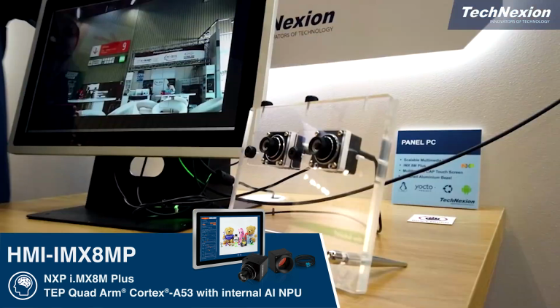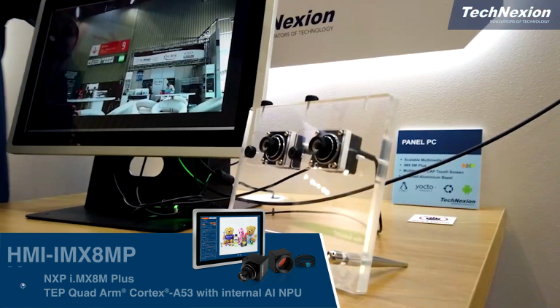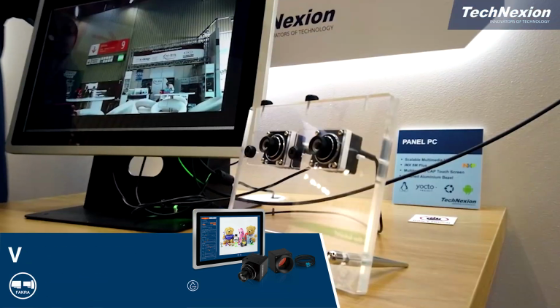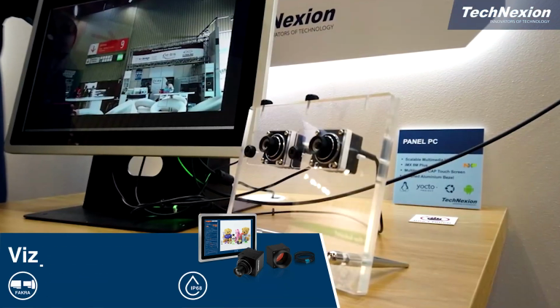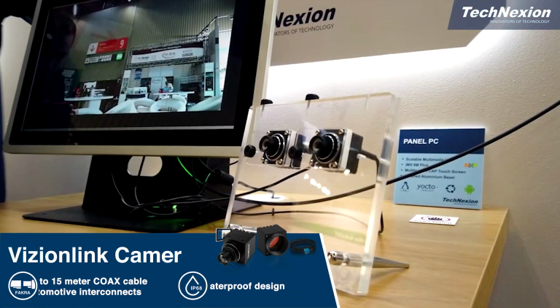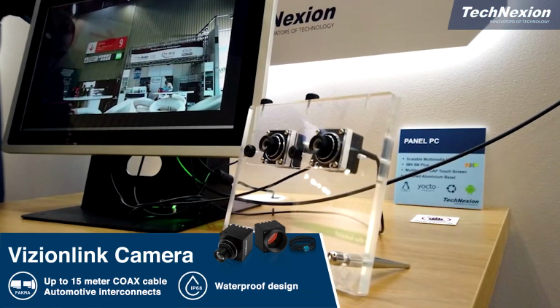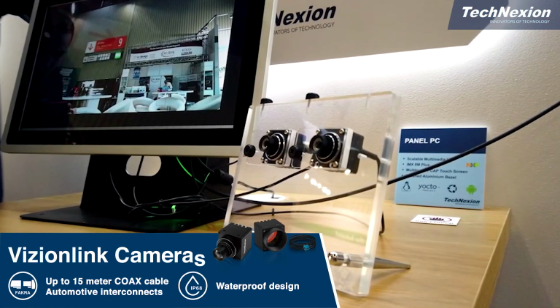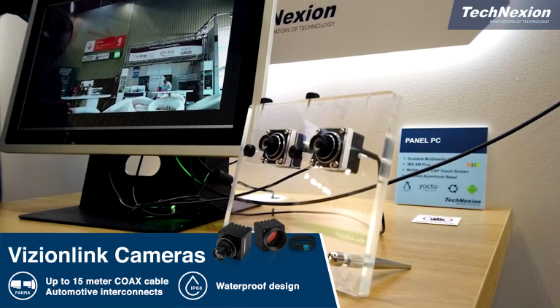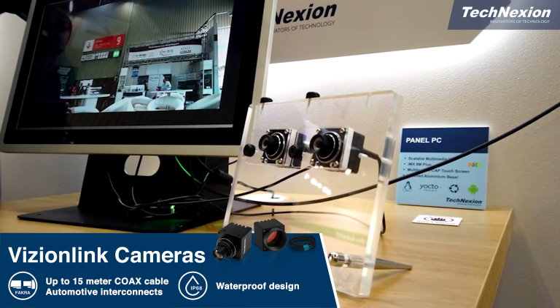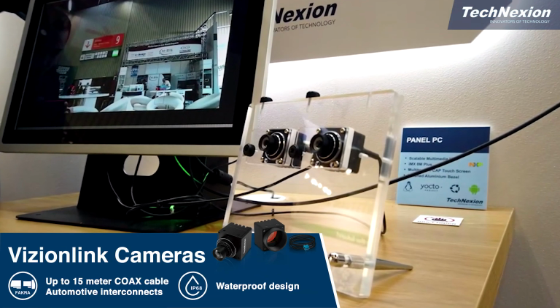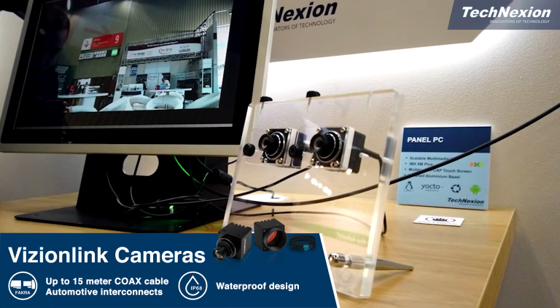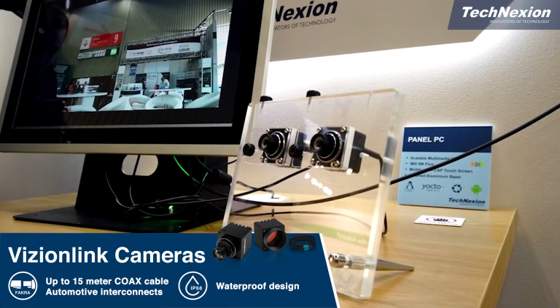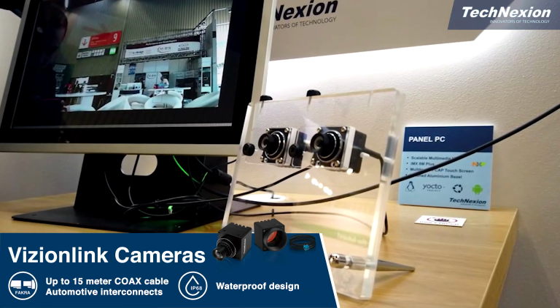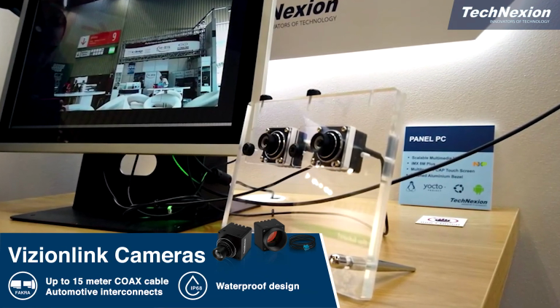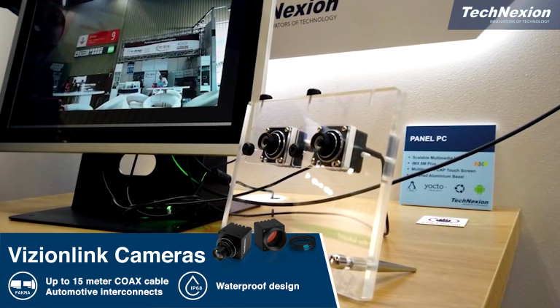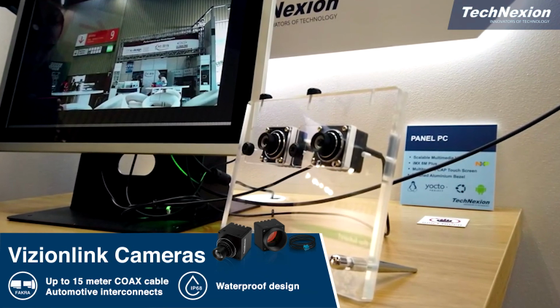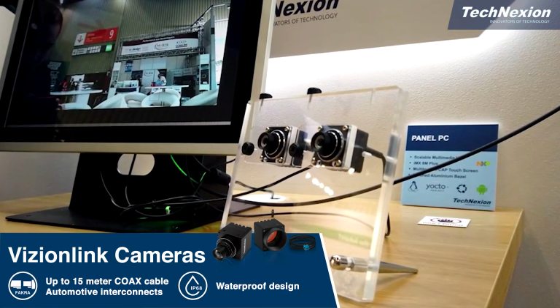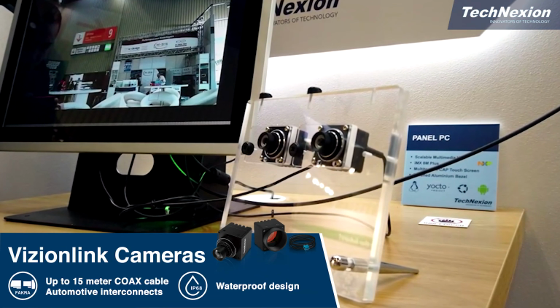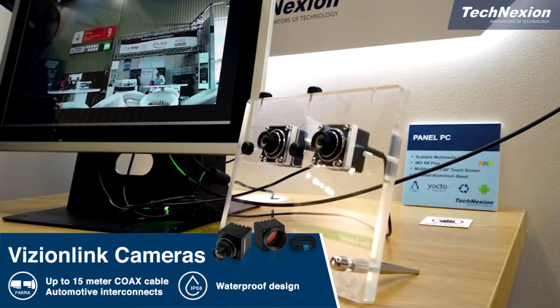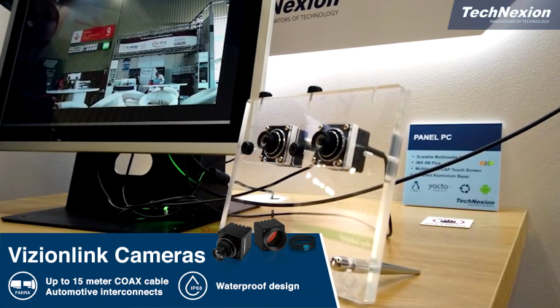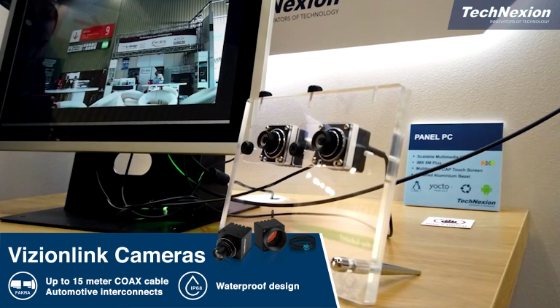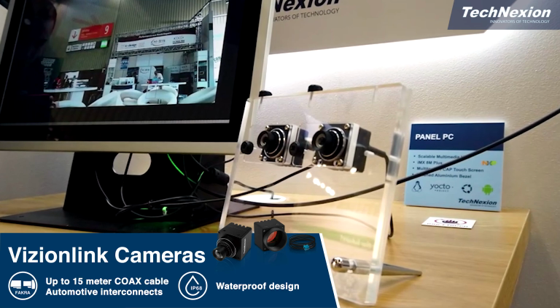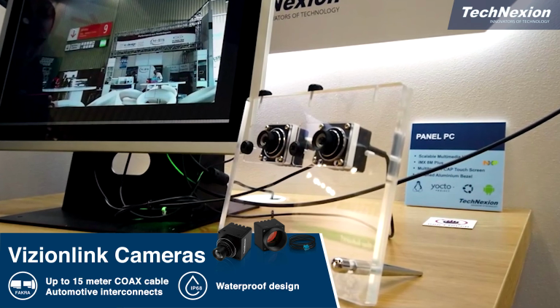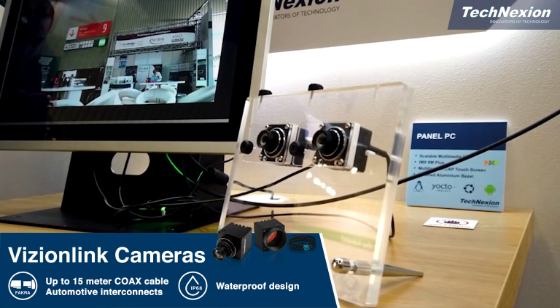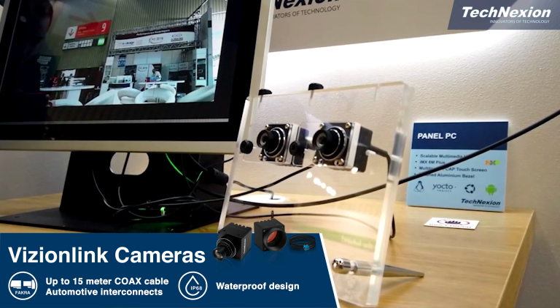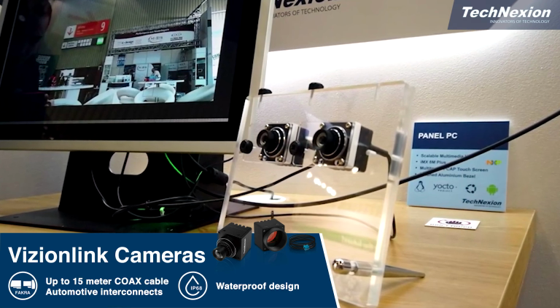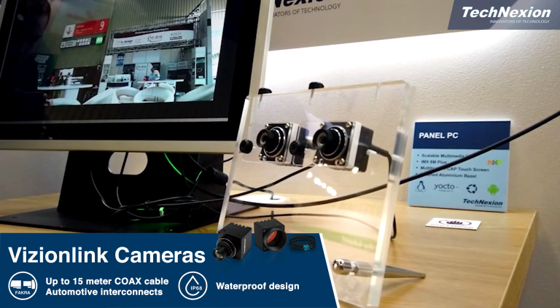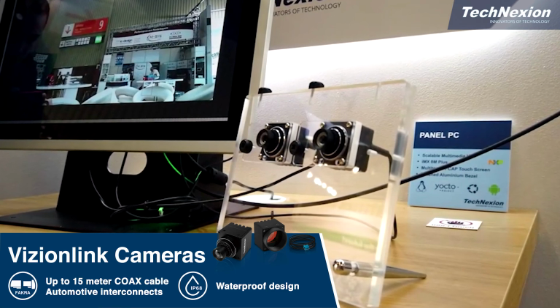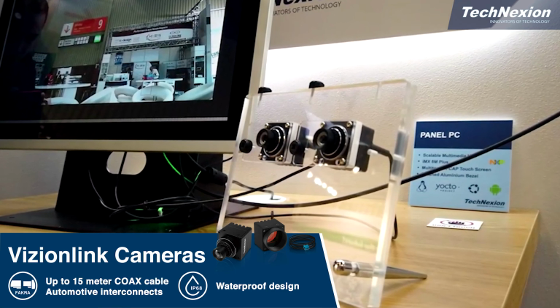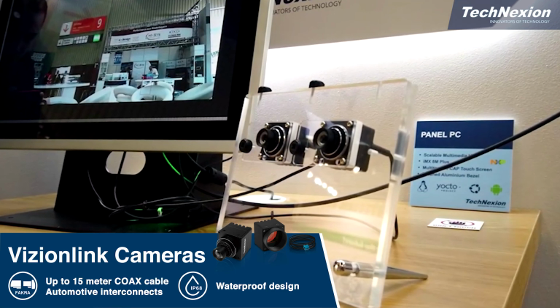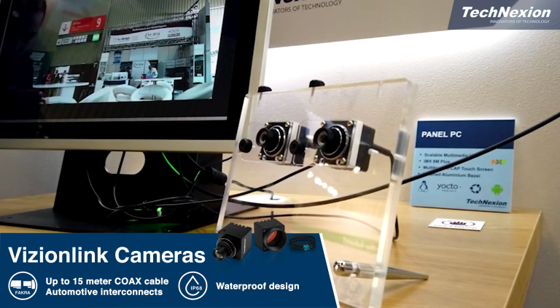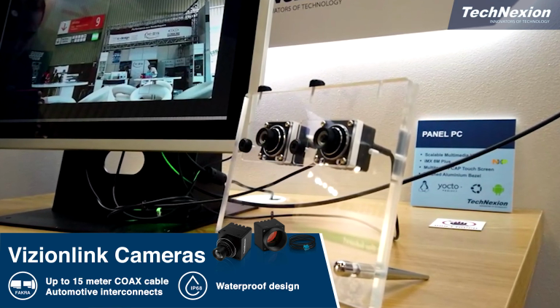These are our VisionLink cameras, which use a single coax cable going into a deserializer to MIPI CSI.